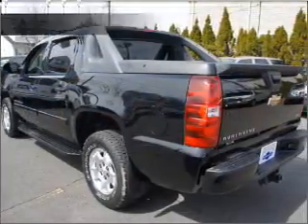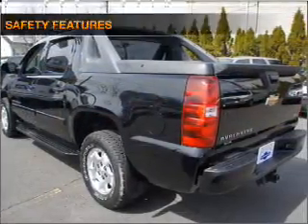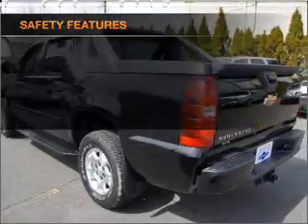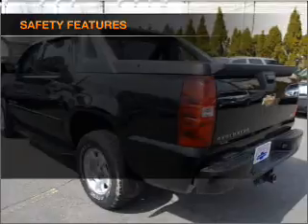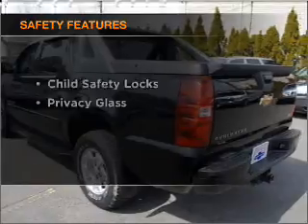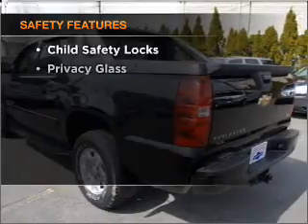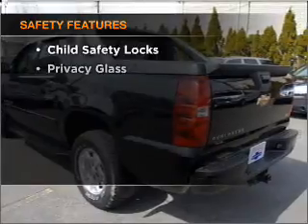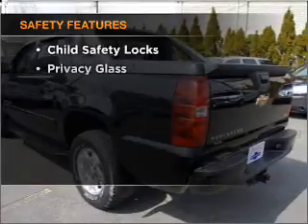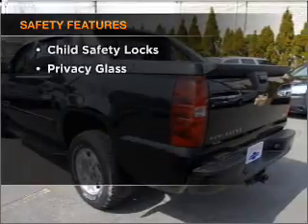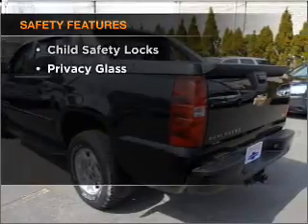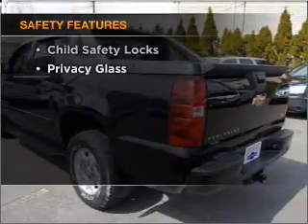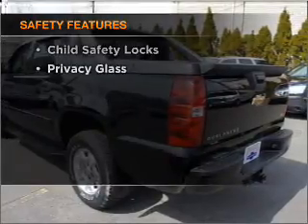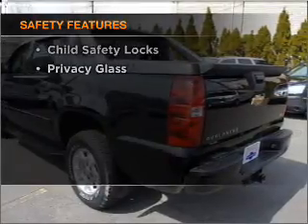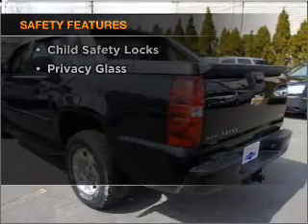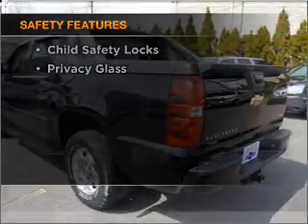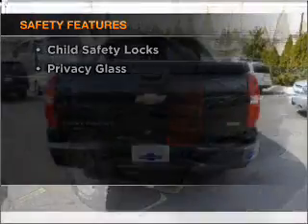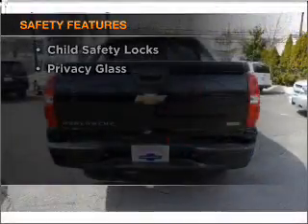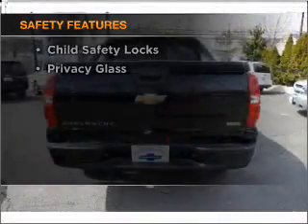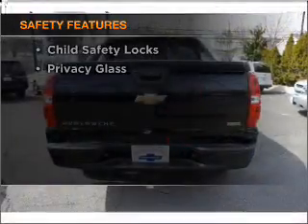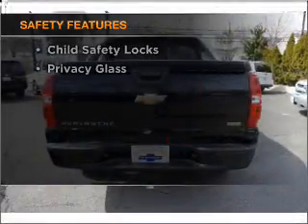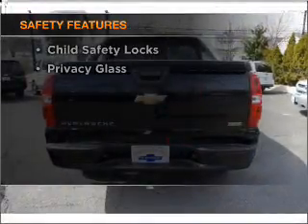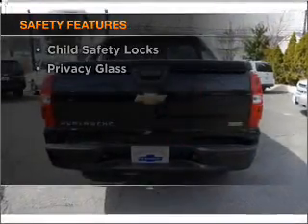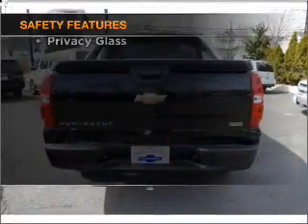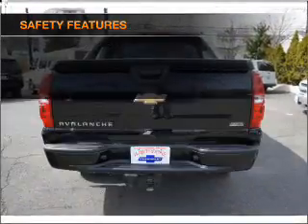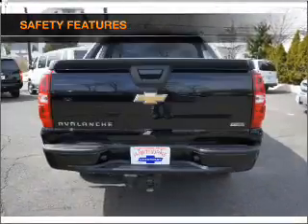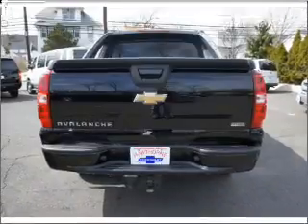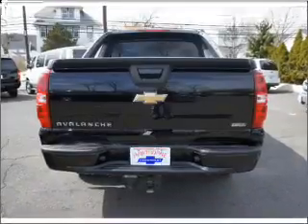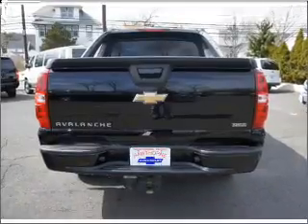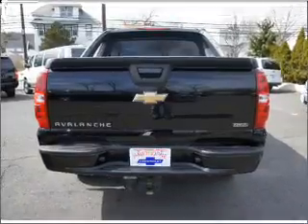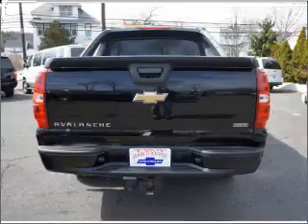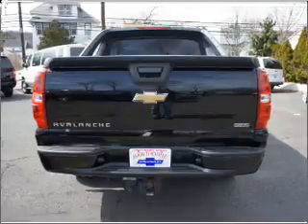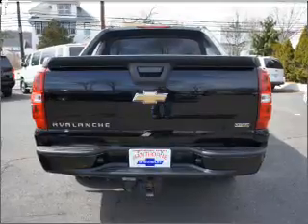For your peace of mind, the following safety equipment is included: daytime running lights. Call today to schedule a test drive.